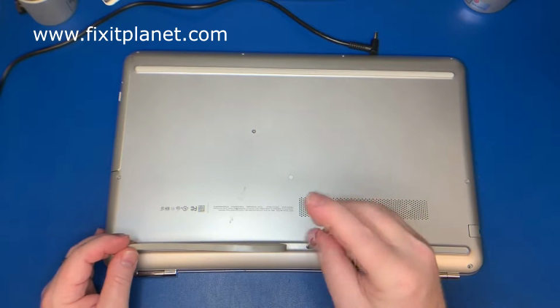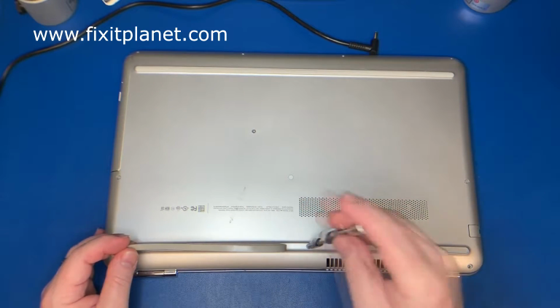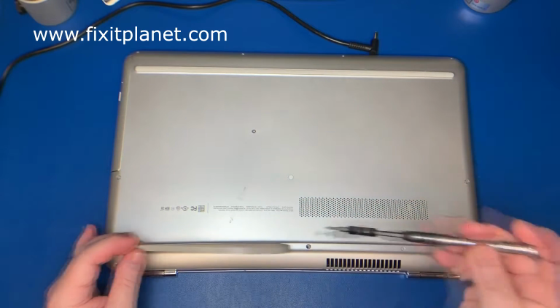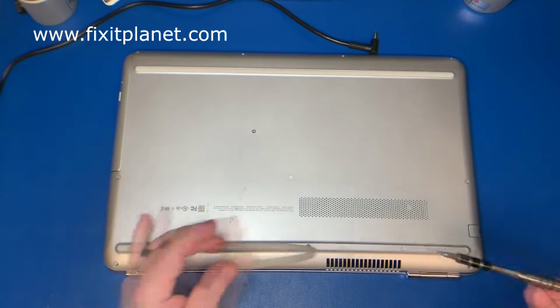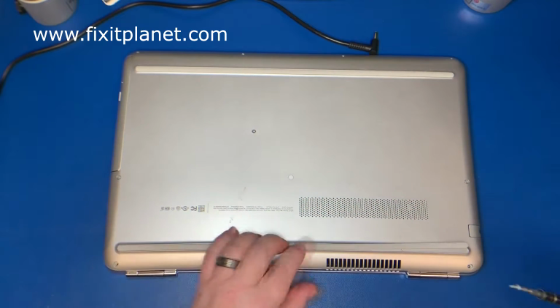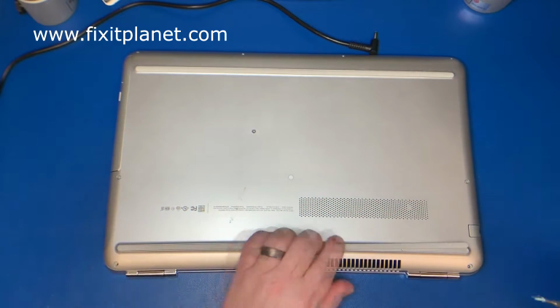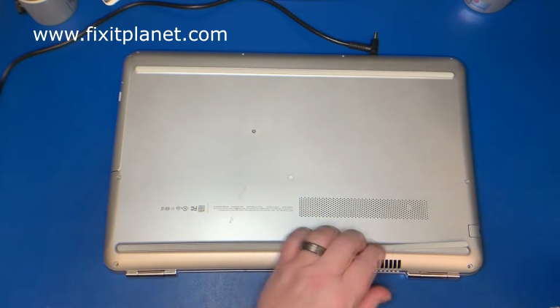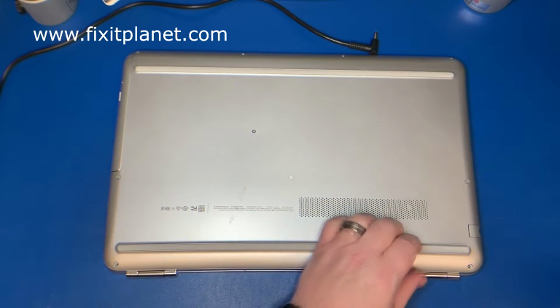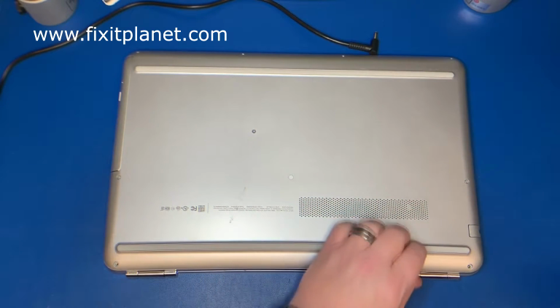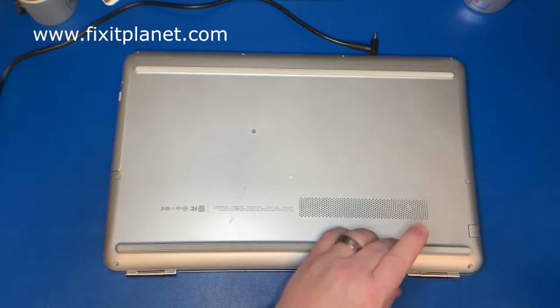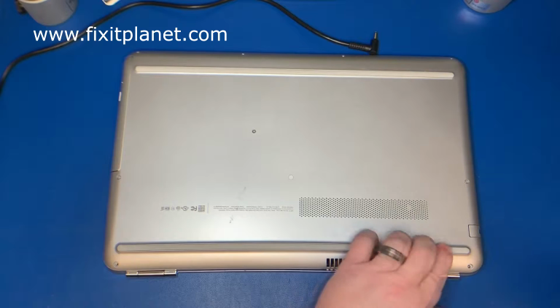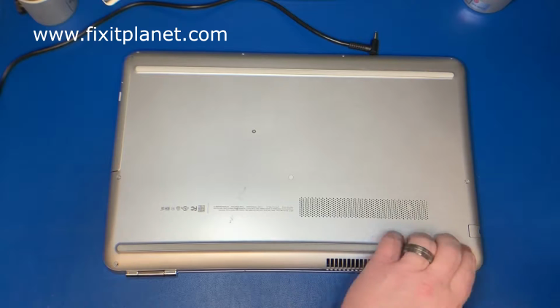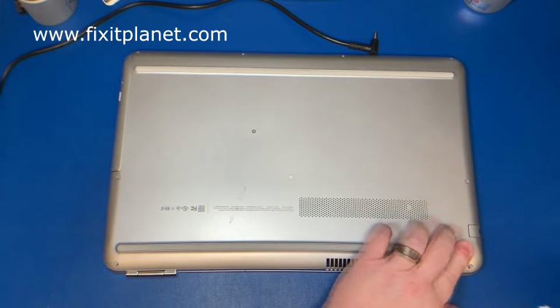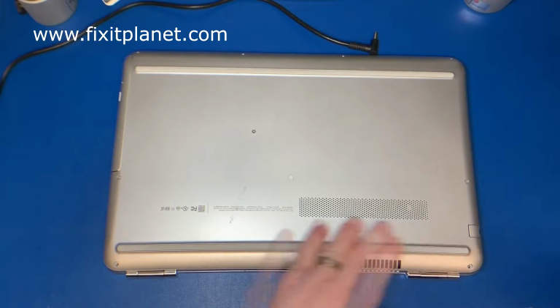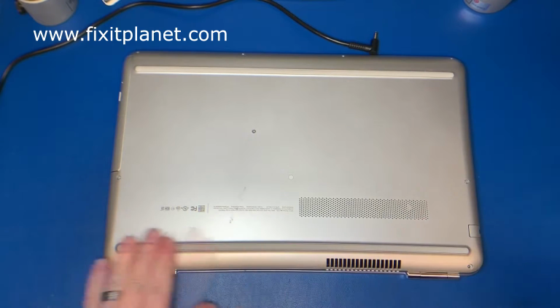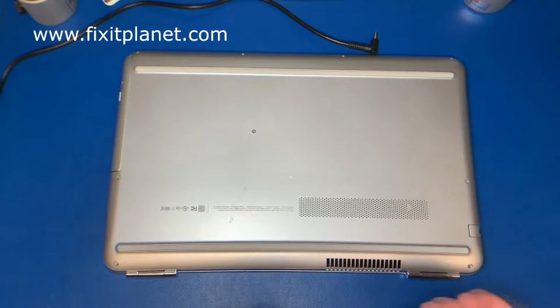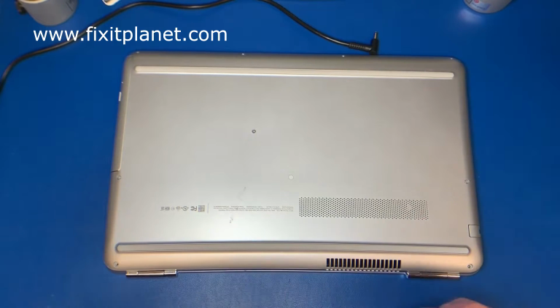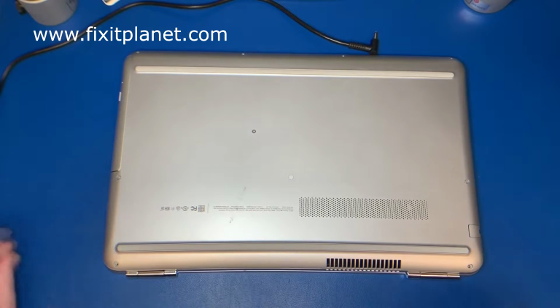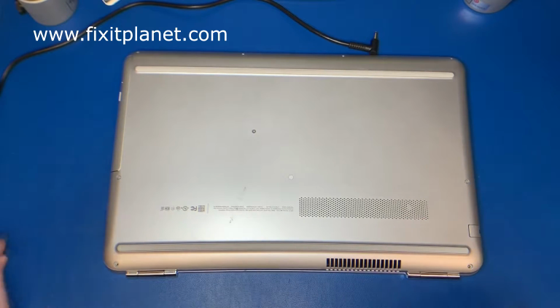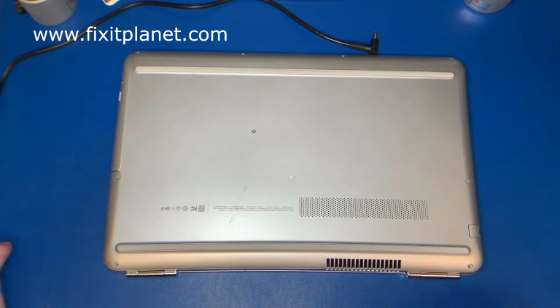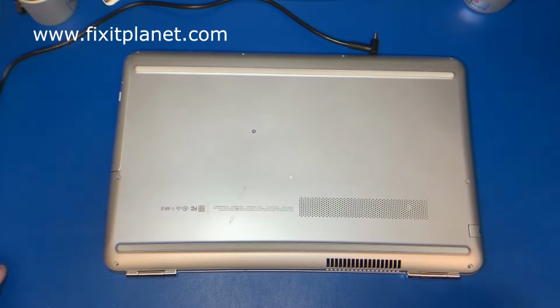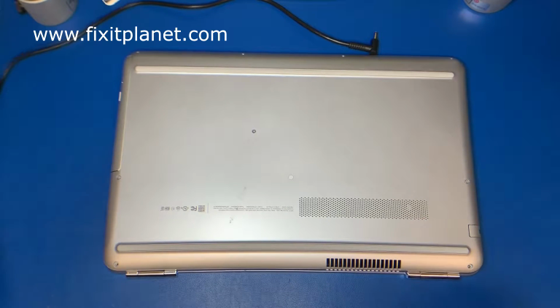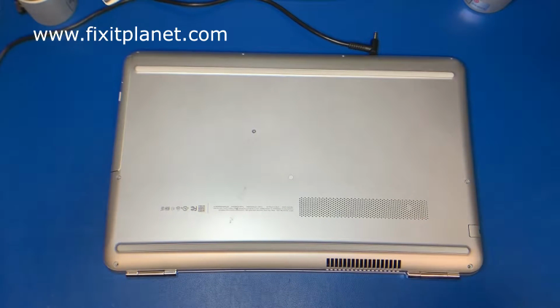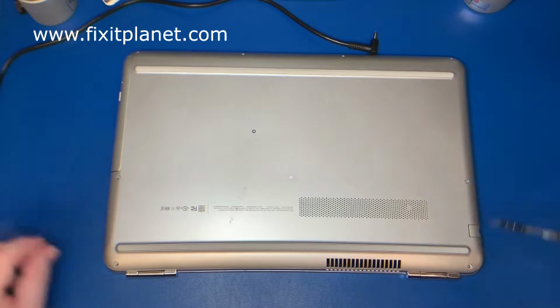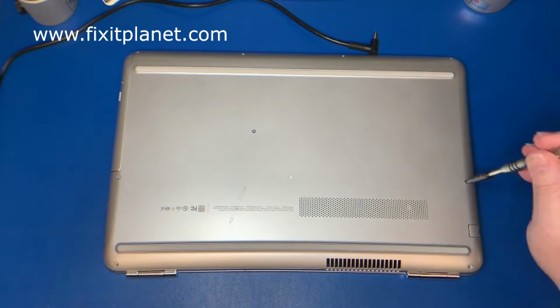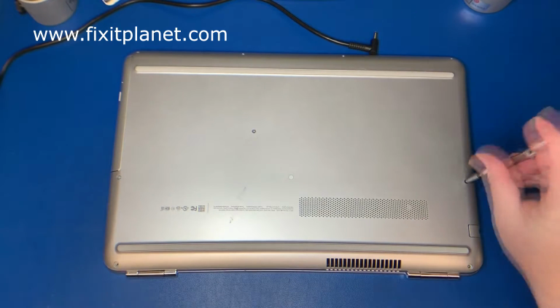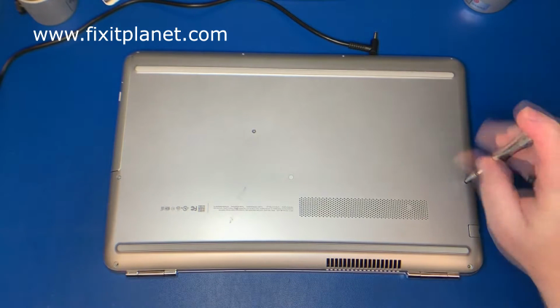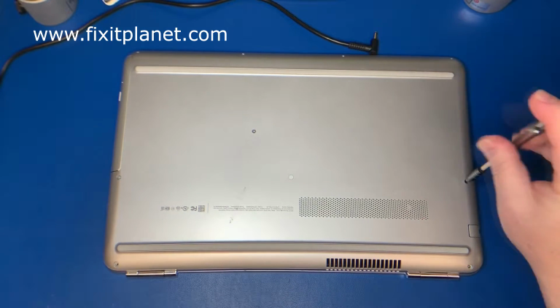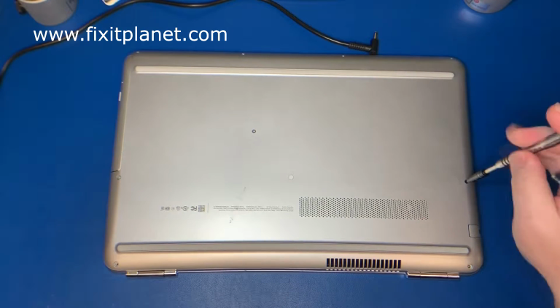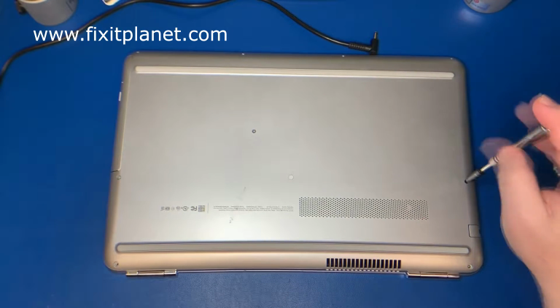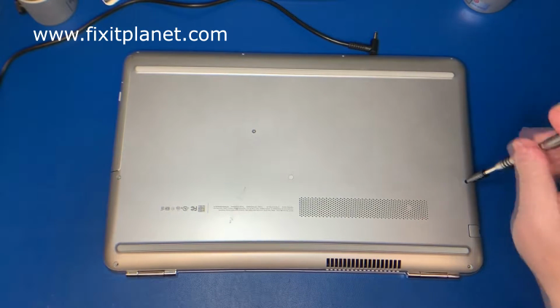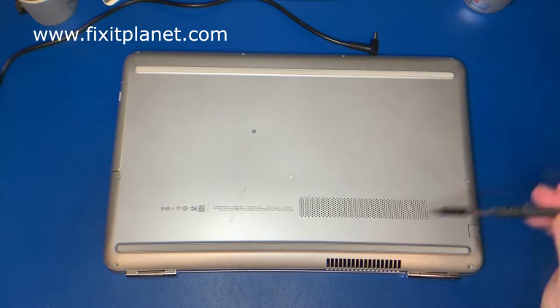First thing we want to do is take all these screws off the lower base here. Get all these screws out of the base.